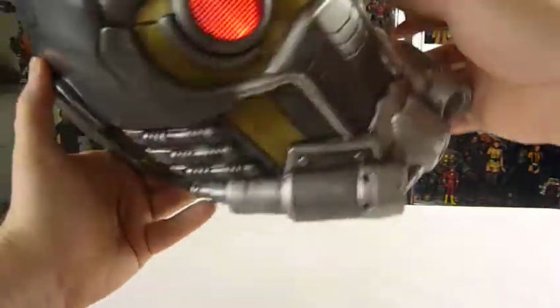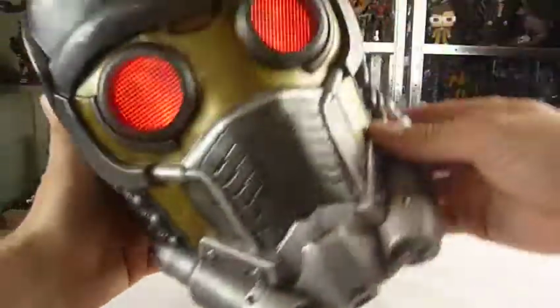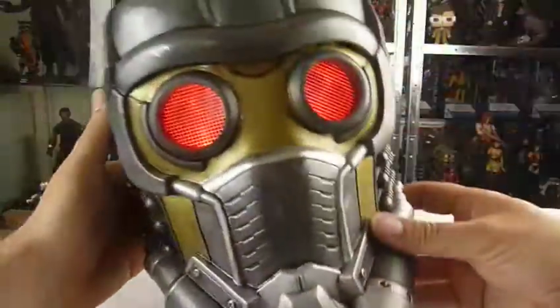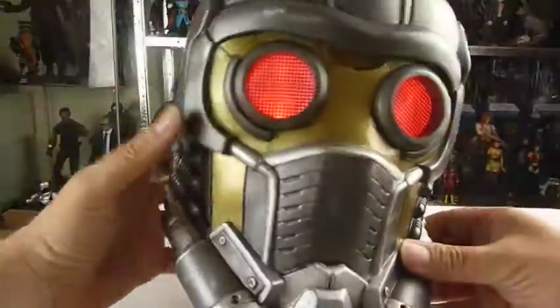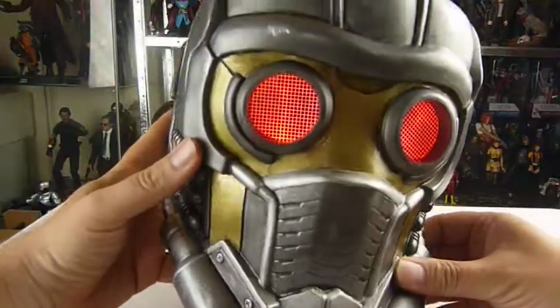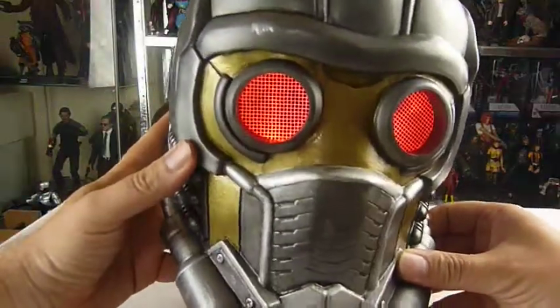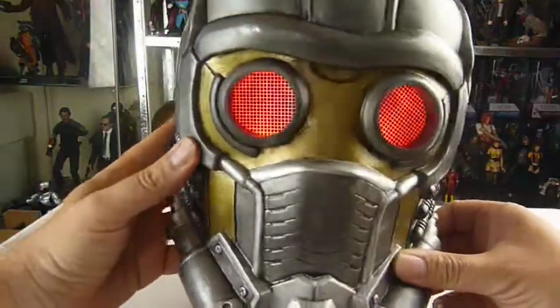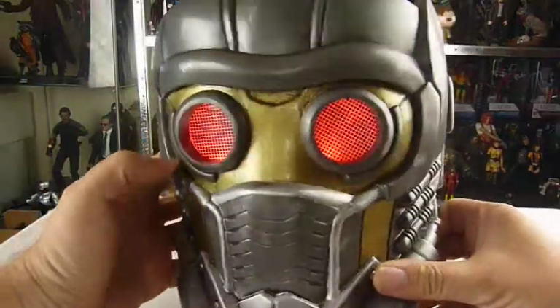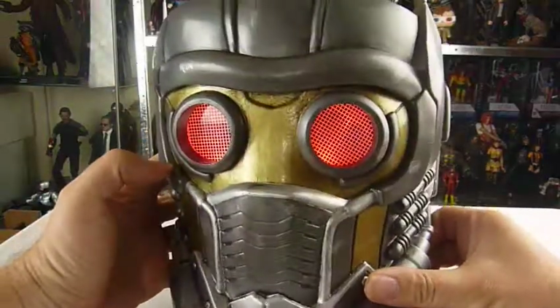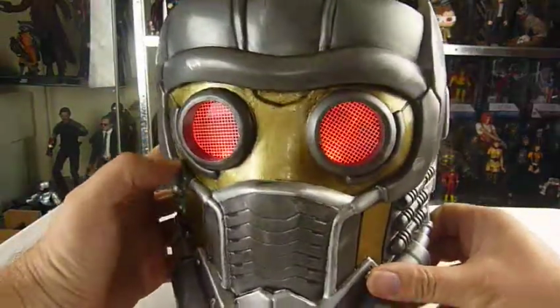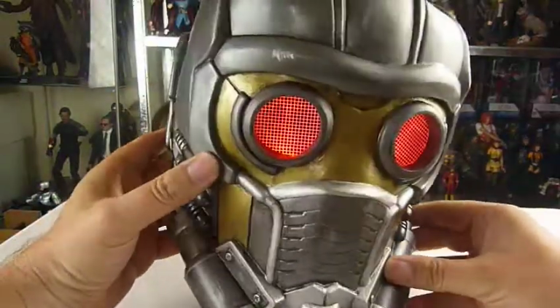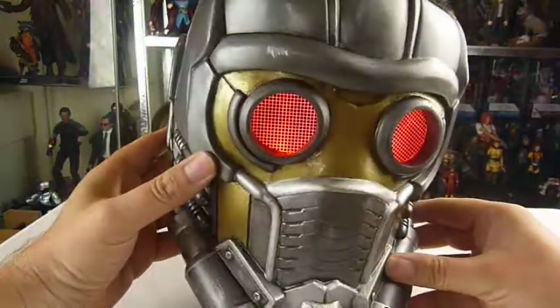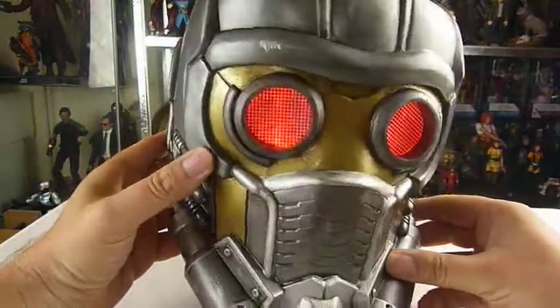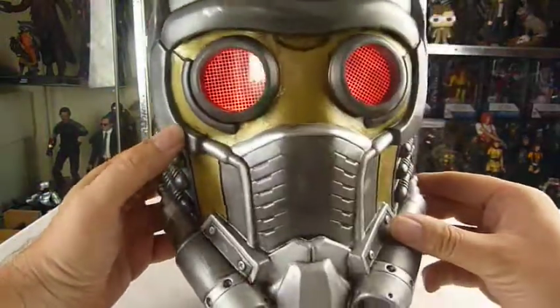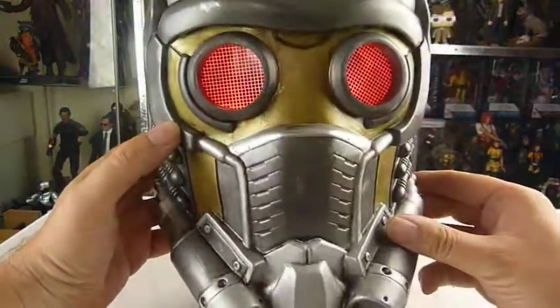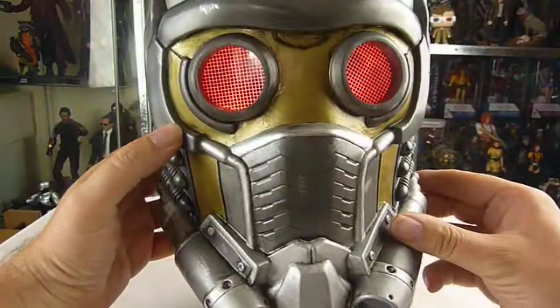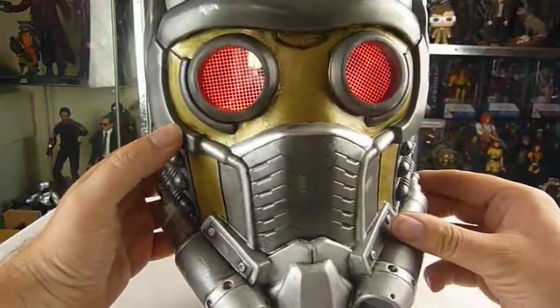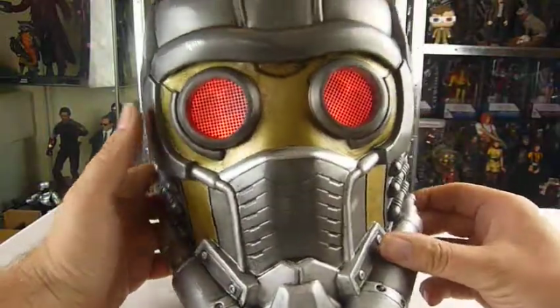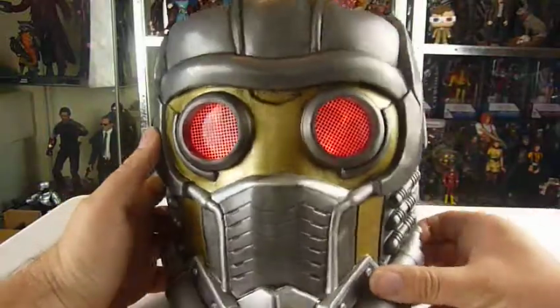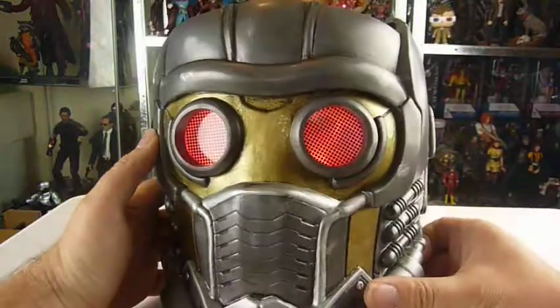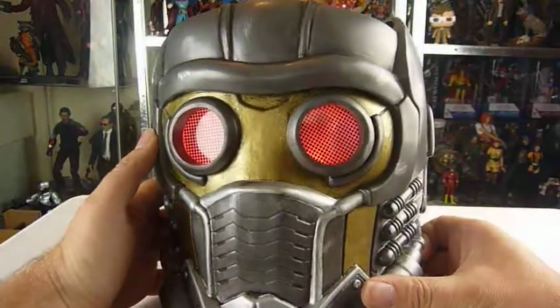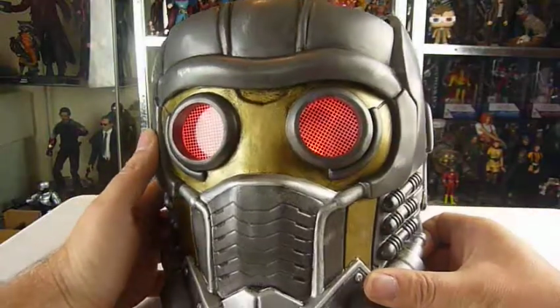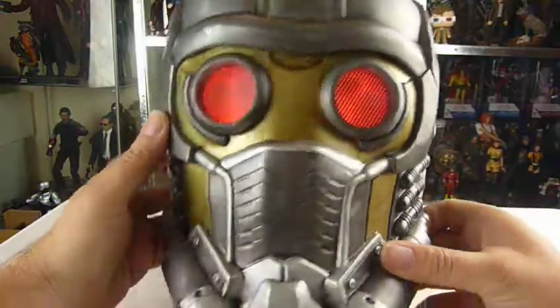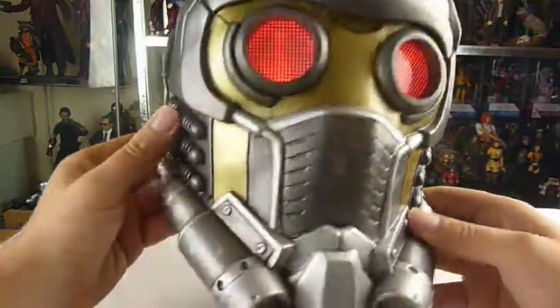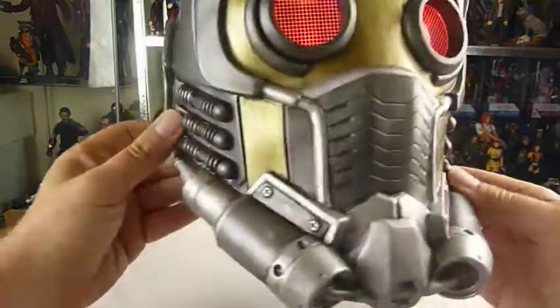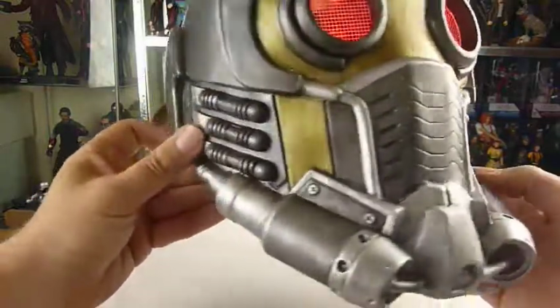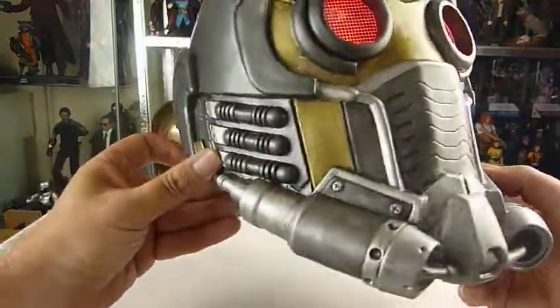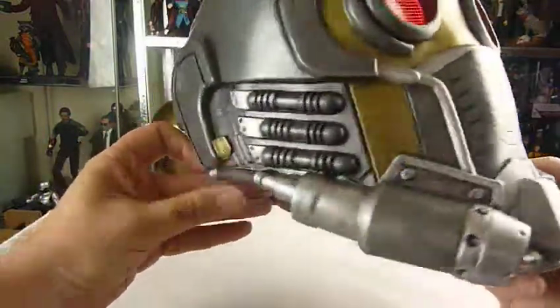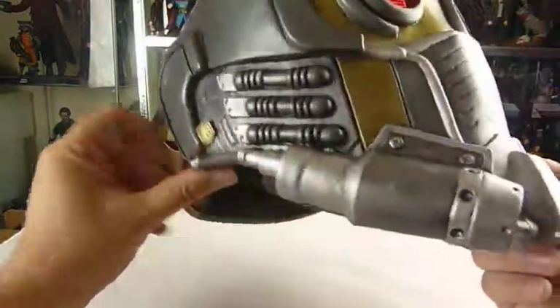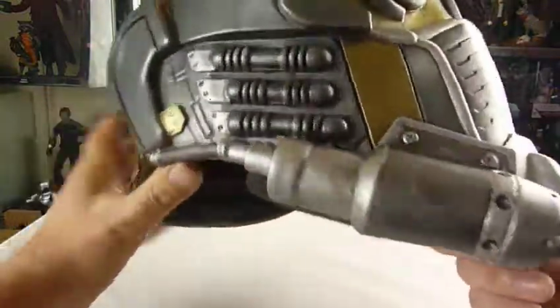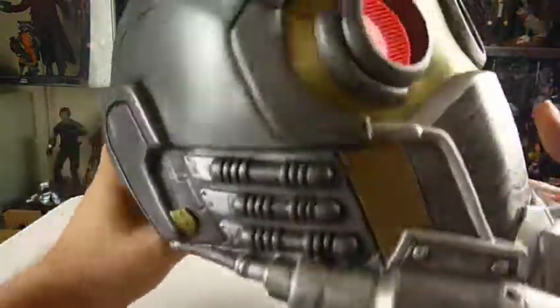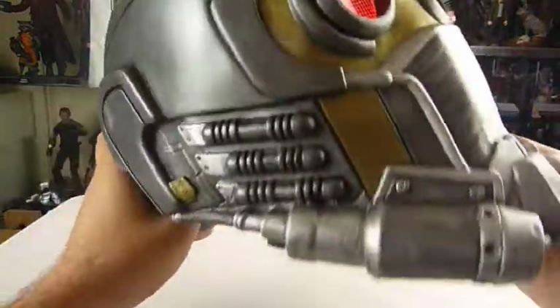There we go! The eyes light up, which is pretty cool. Yeah Jody, you've done a good job on this.